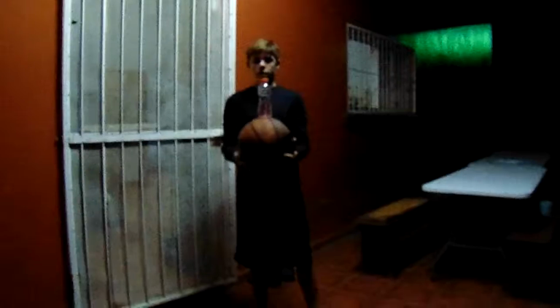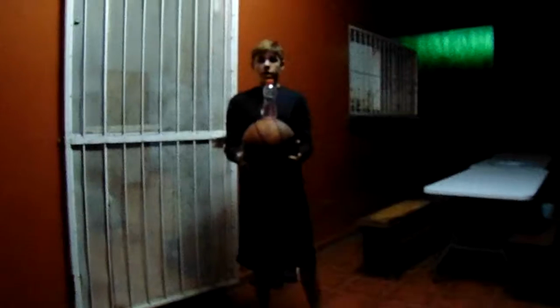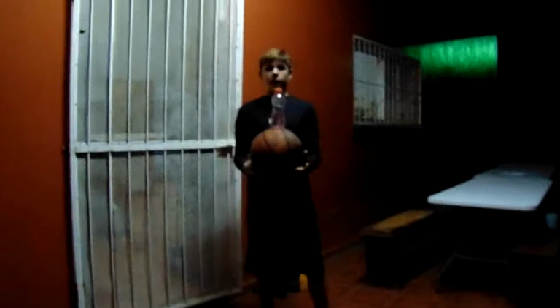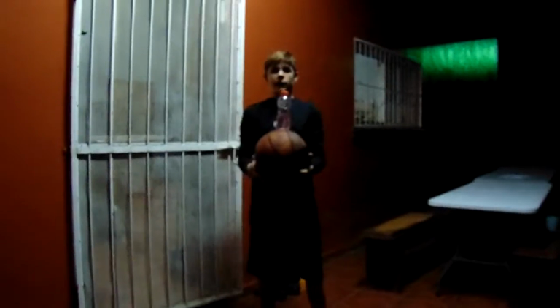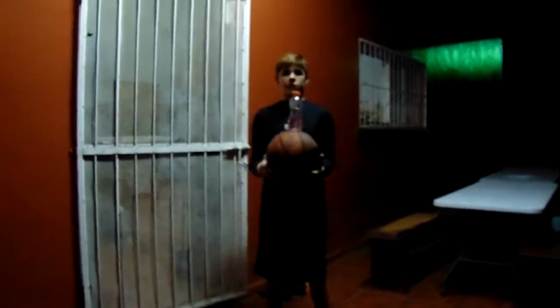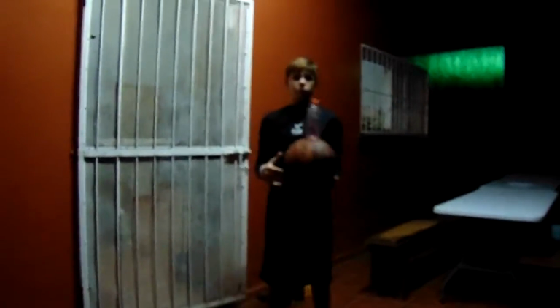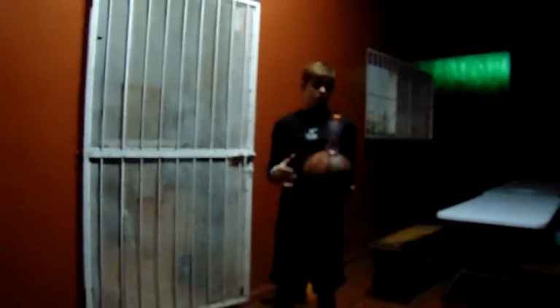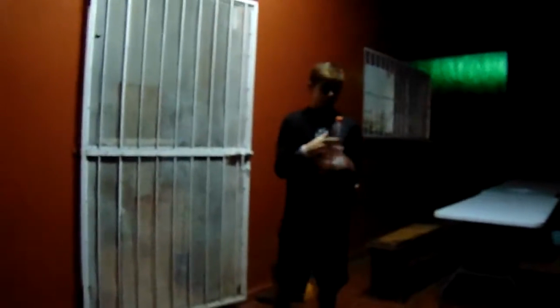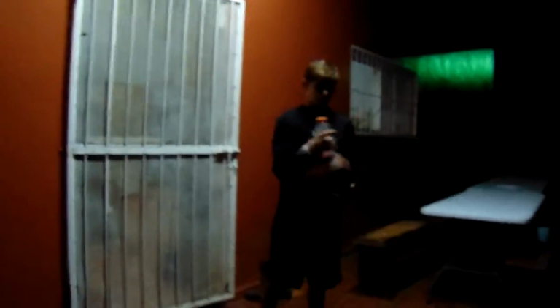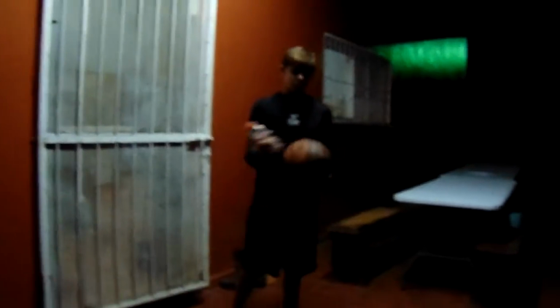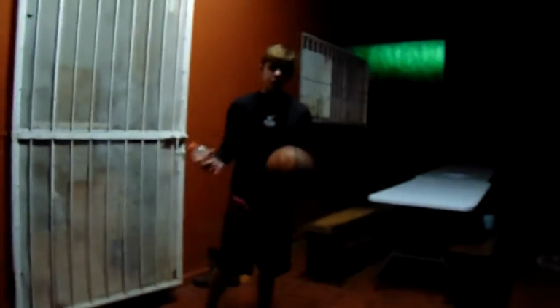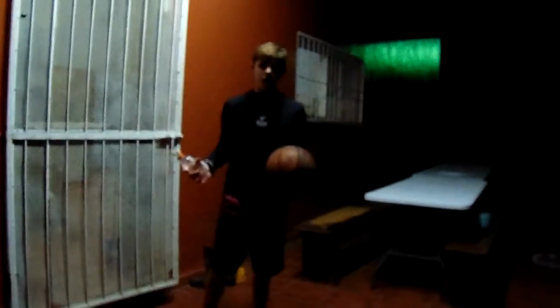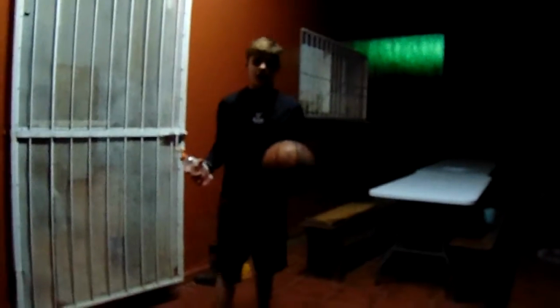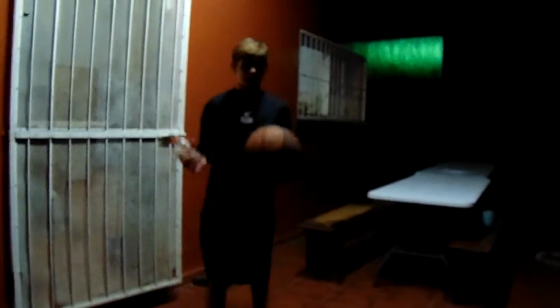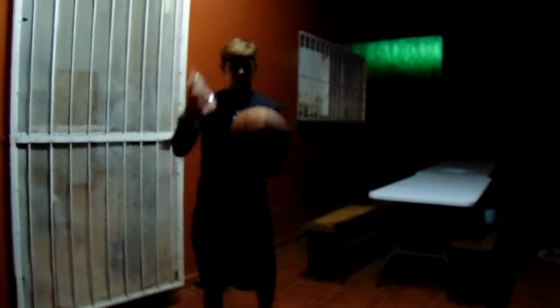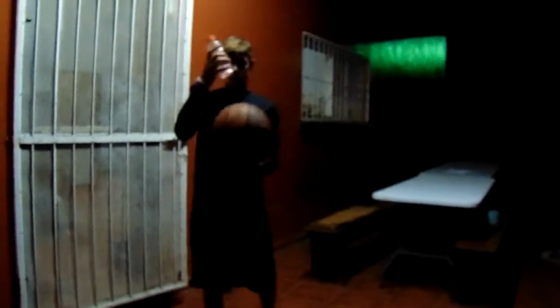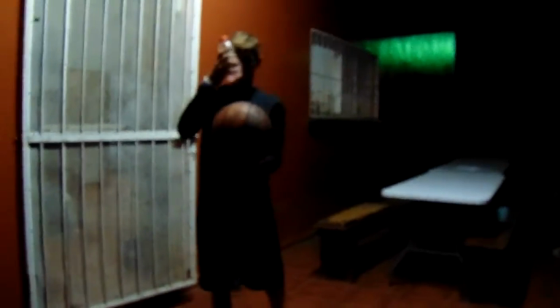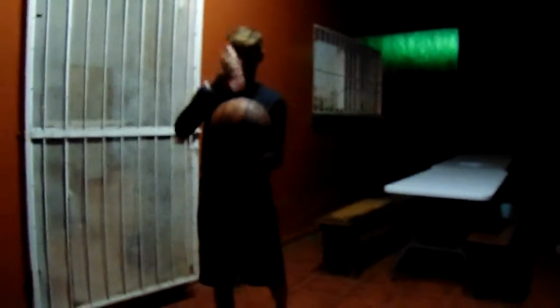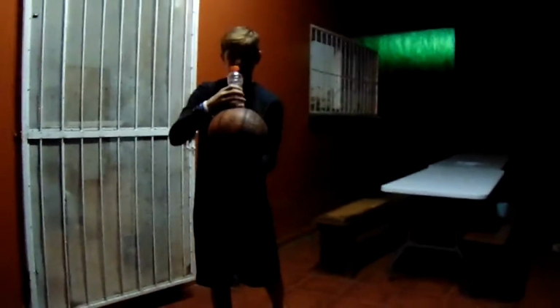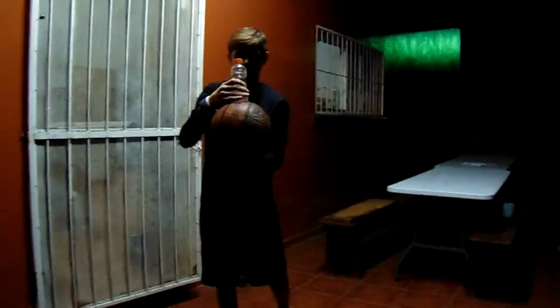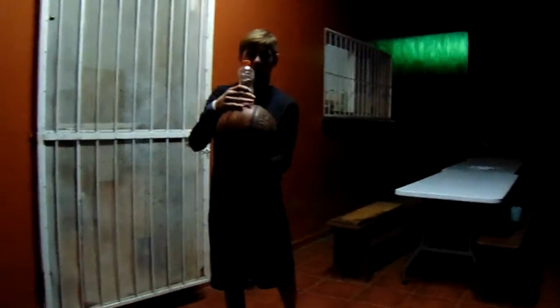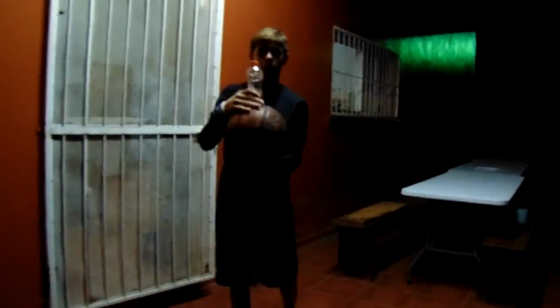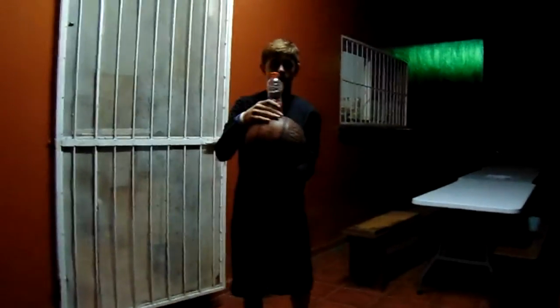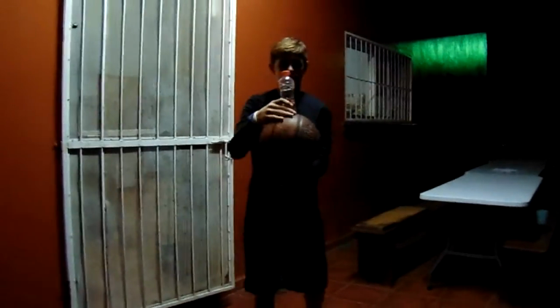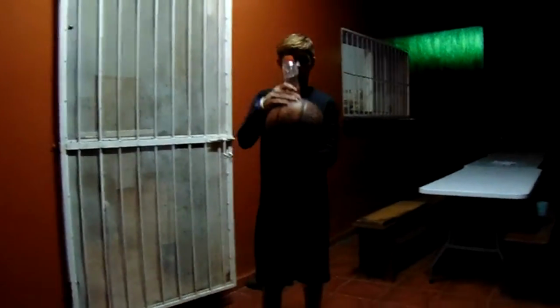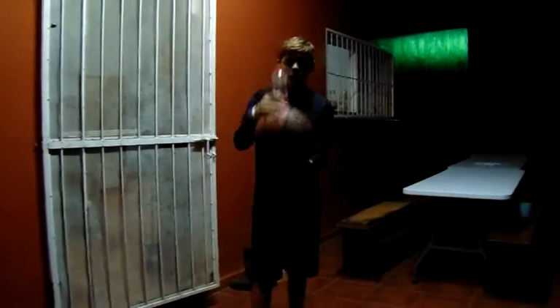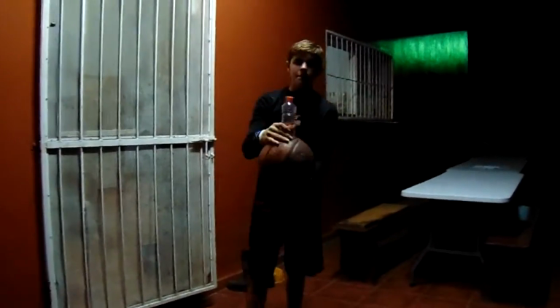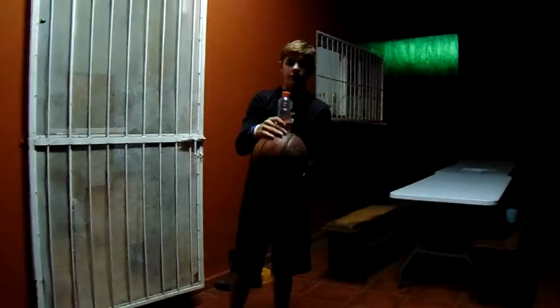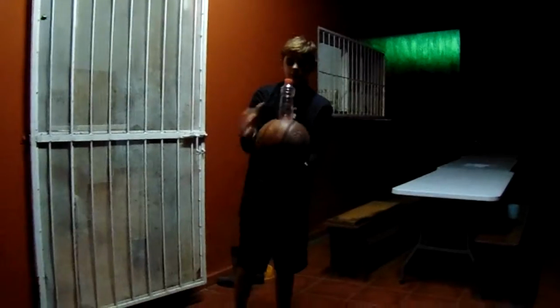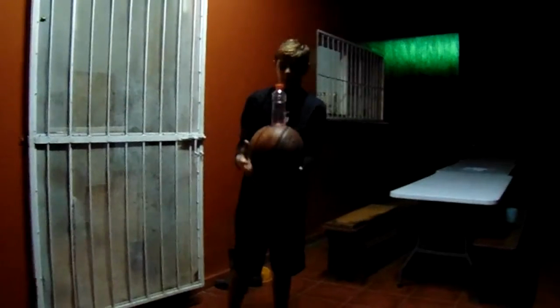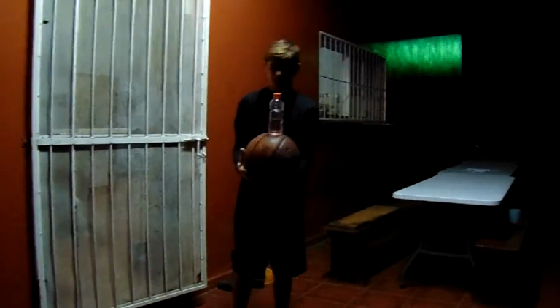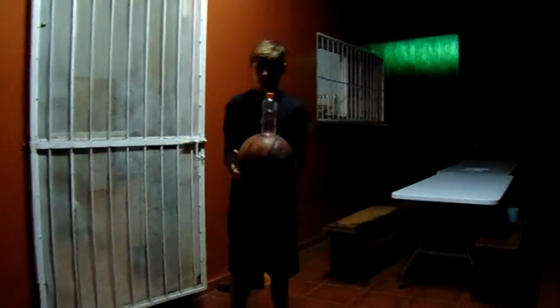Hey guys, today I'm doing a water ball trick shot. I'm going to put it on top of the basketball and drop it to see if it lands.